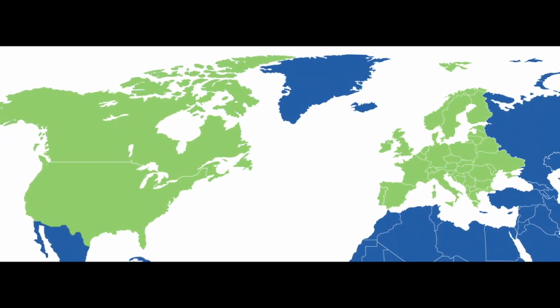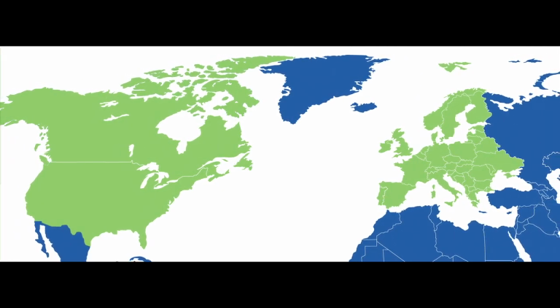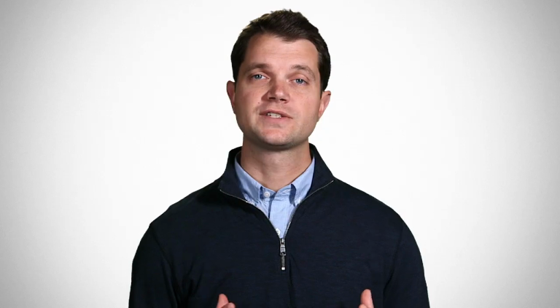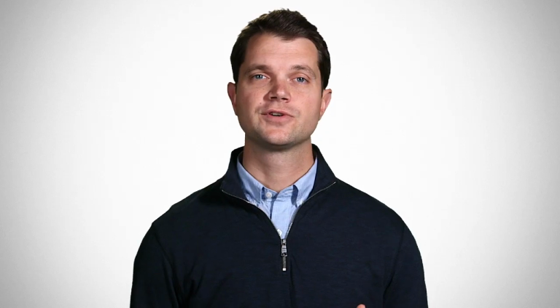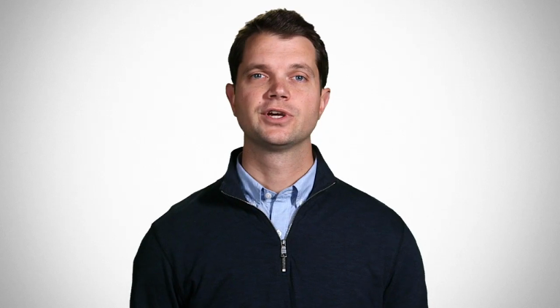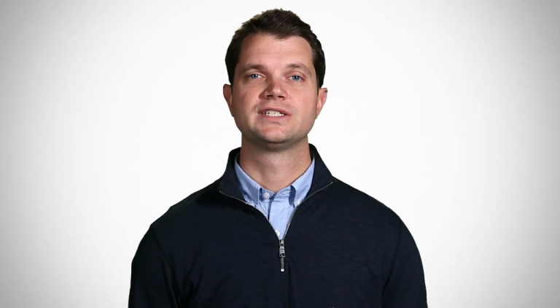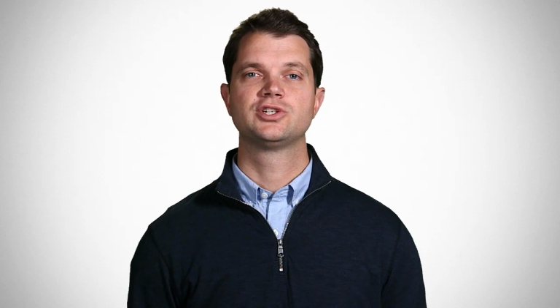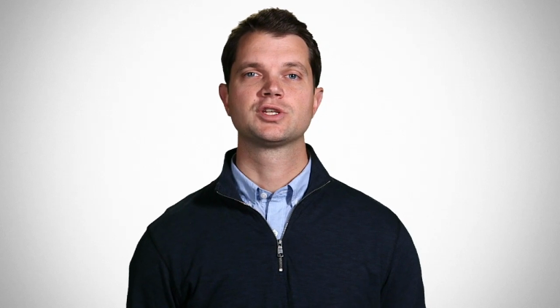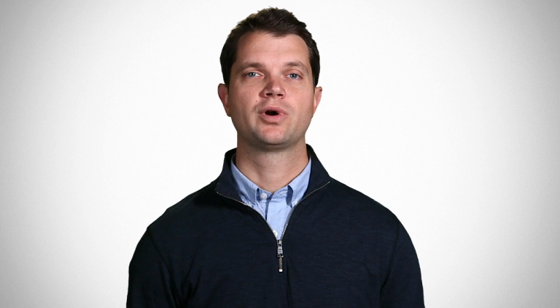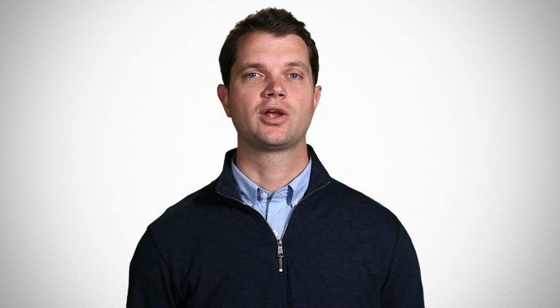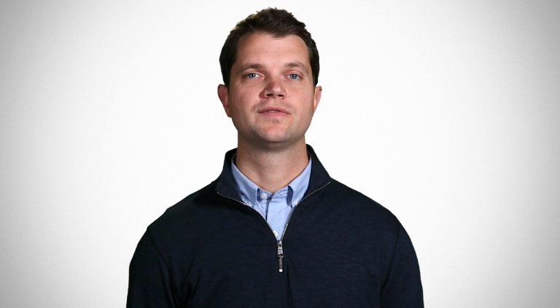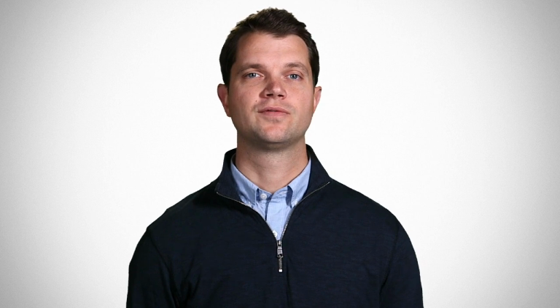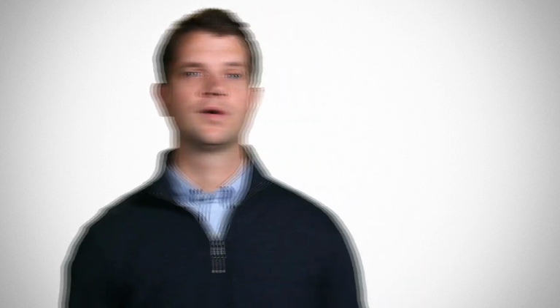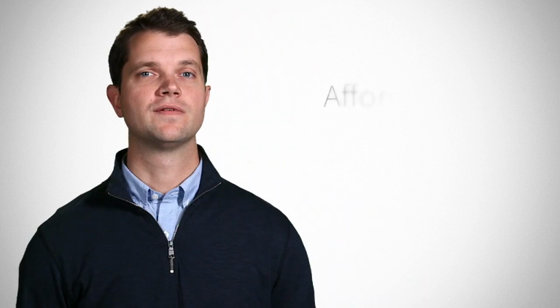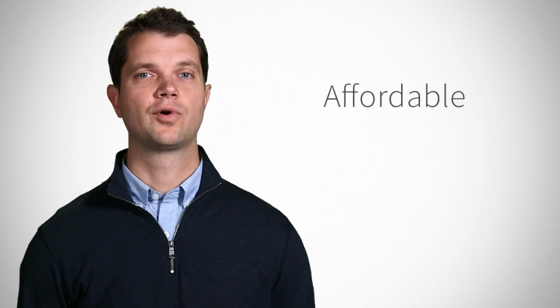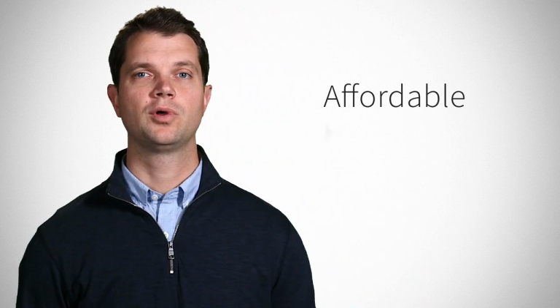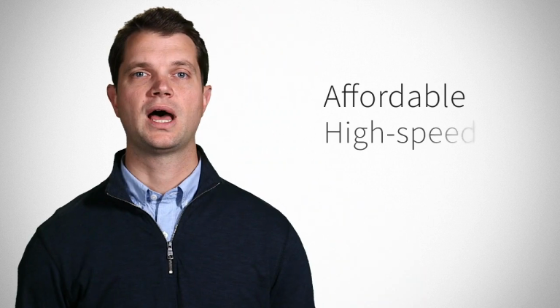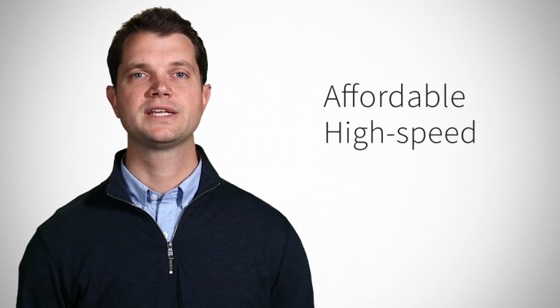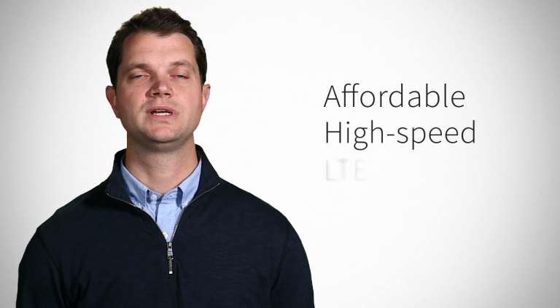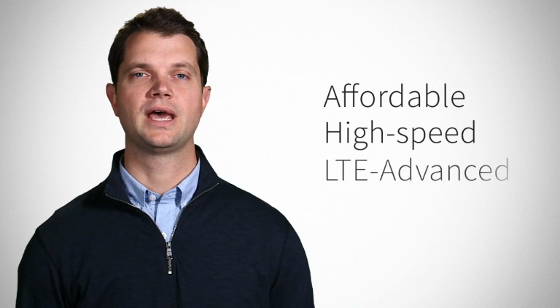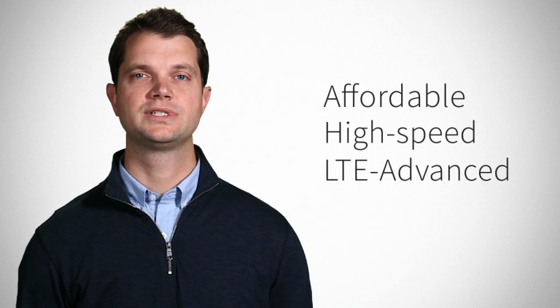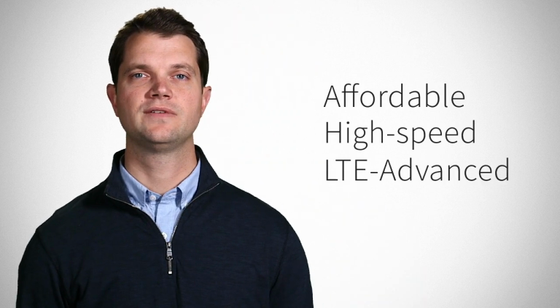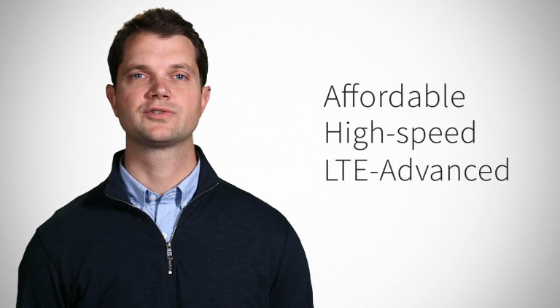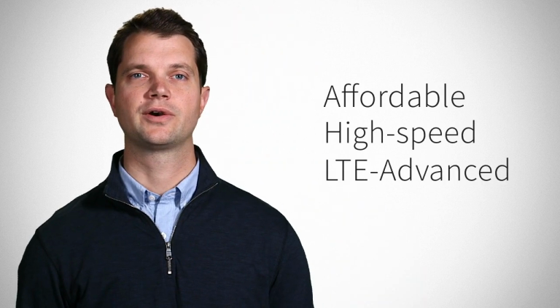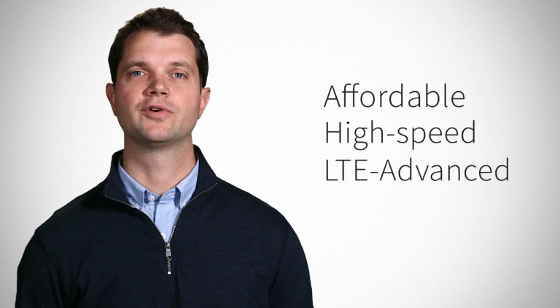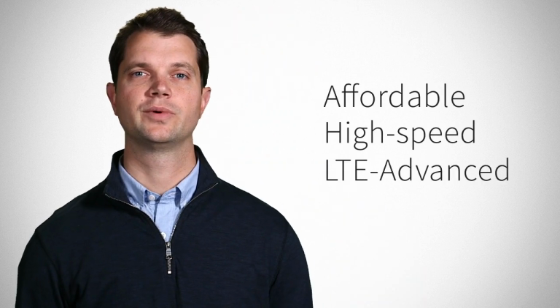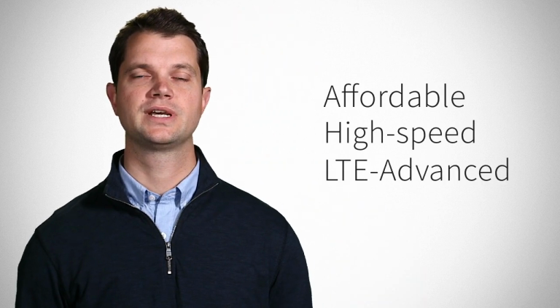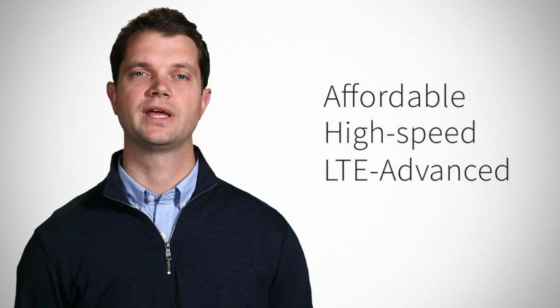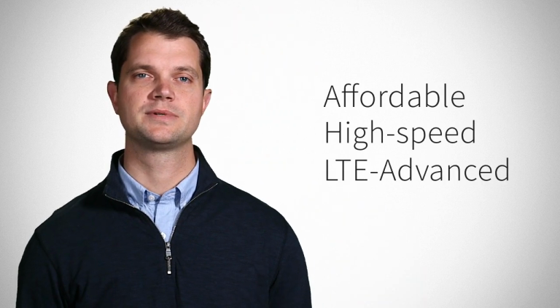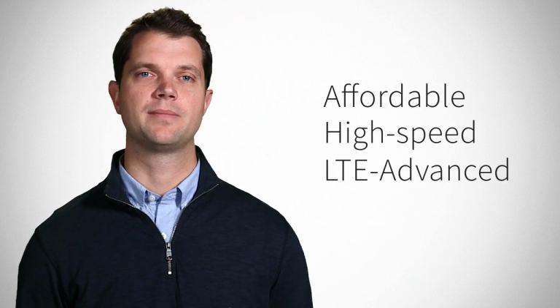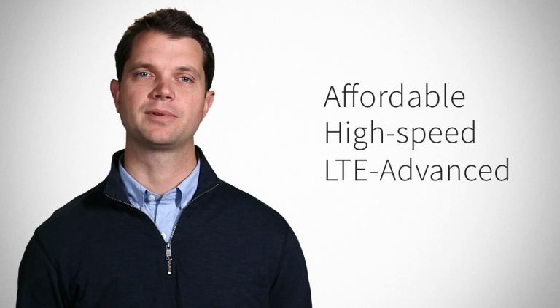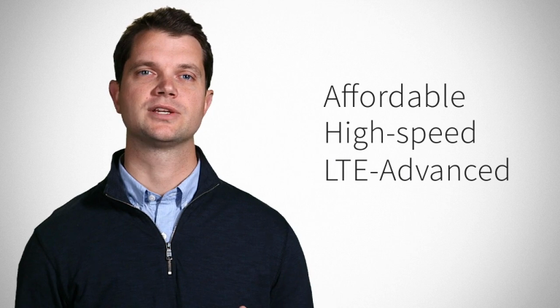So that's a first look at Digi Transport LR54, the affordable high-speed LTE advanced router for your retail and M2M applications.